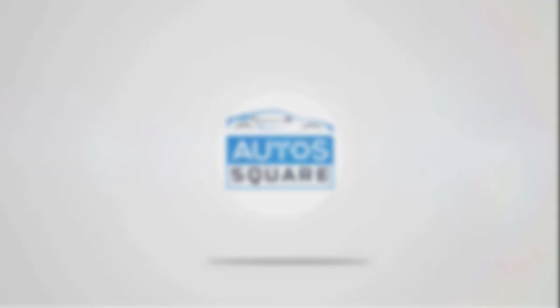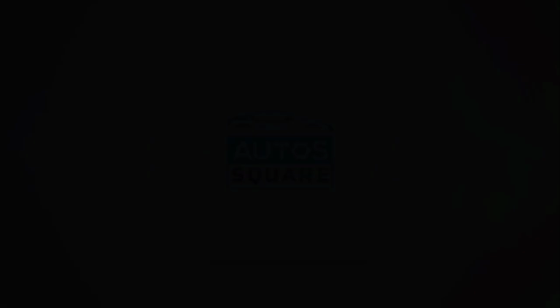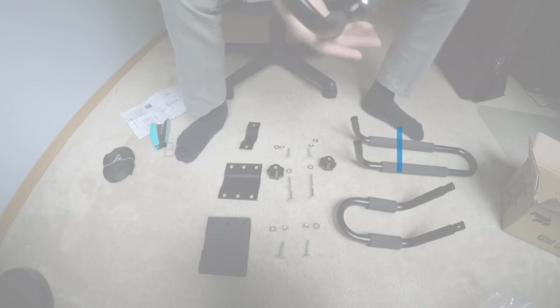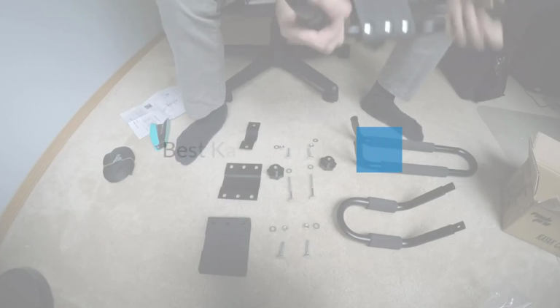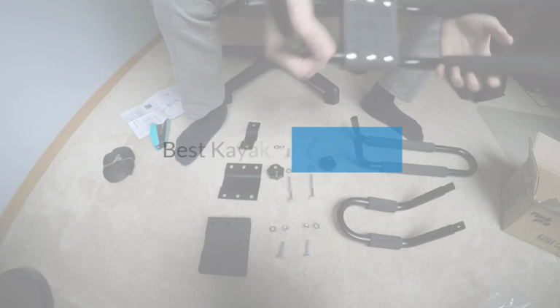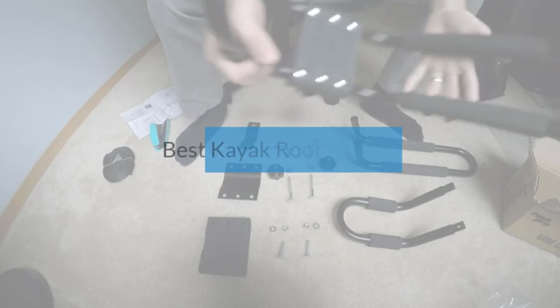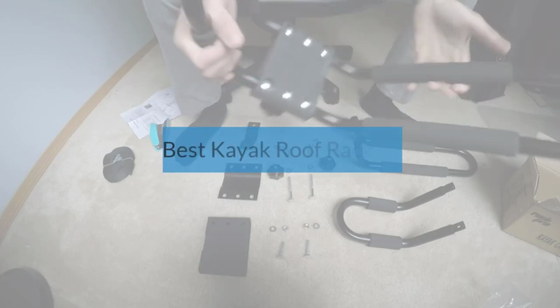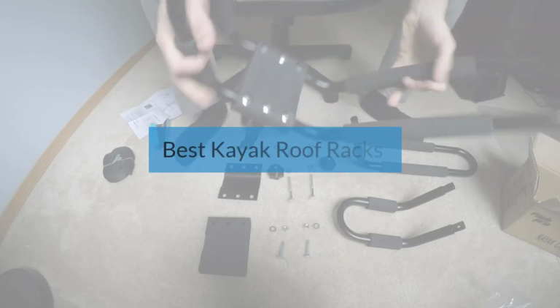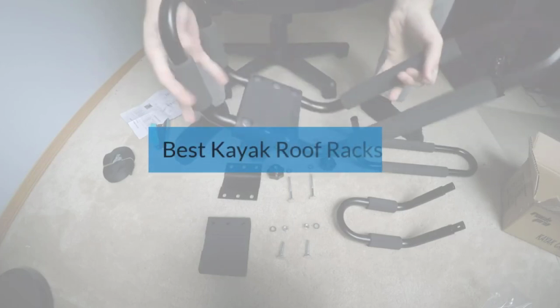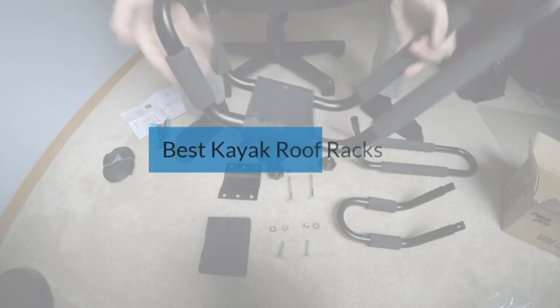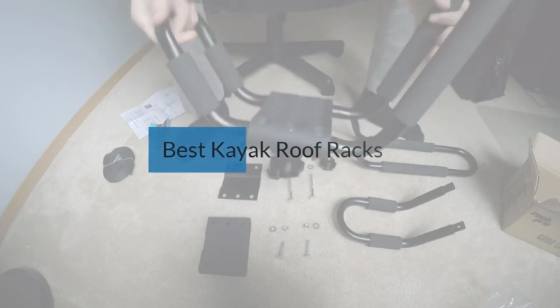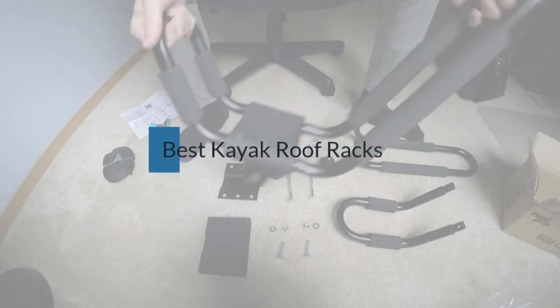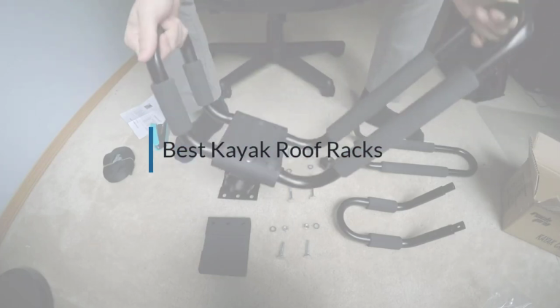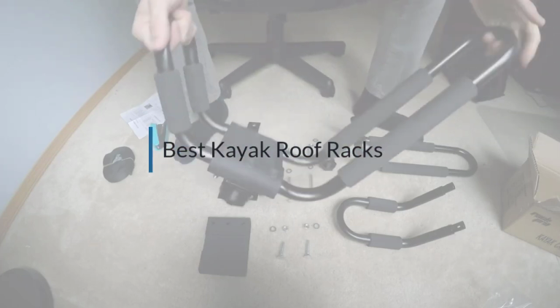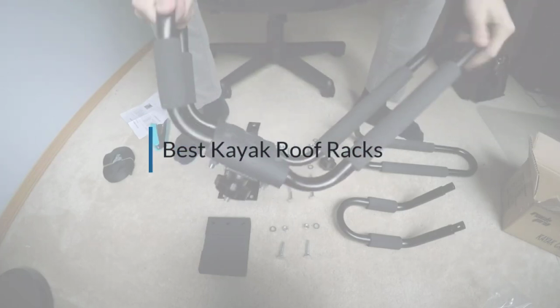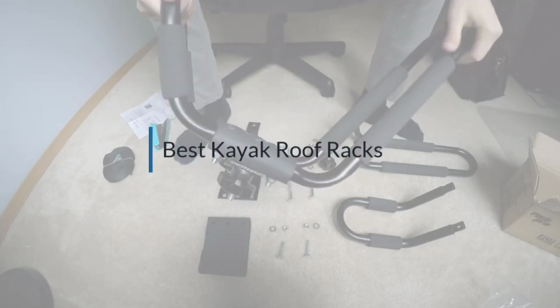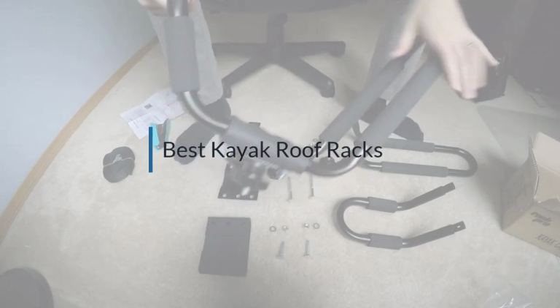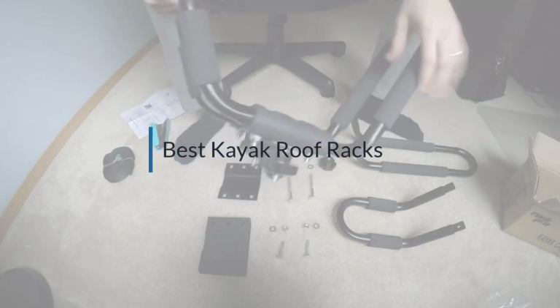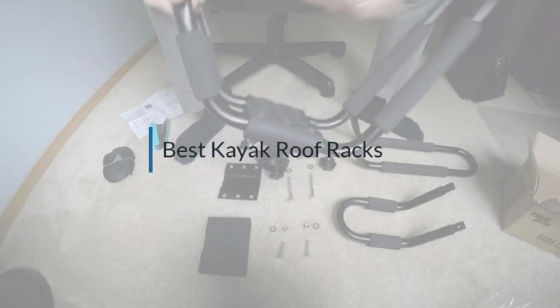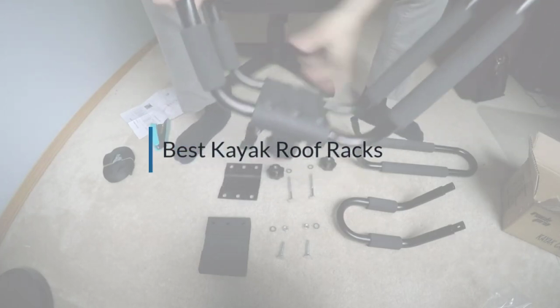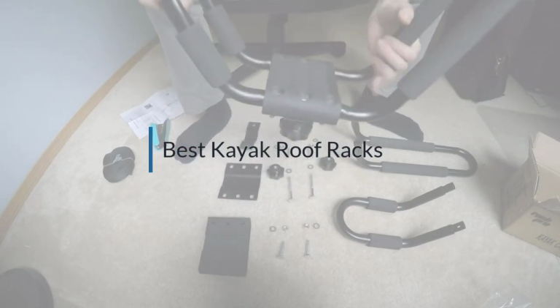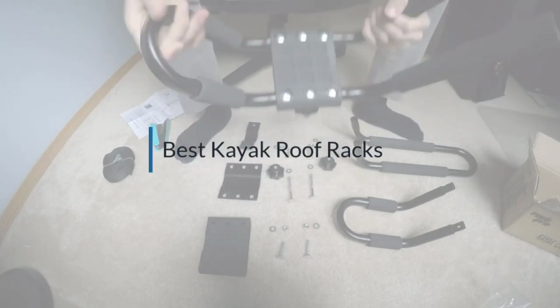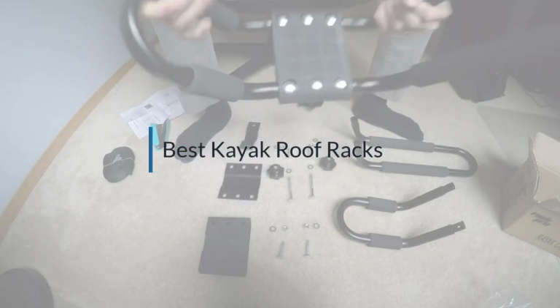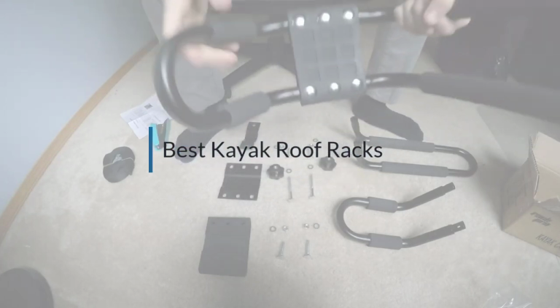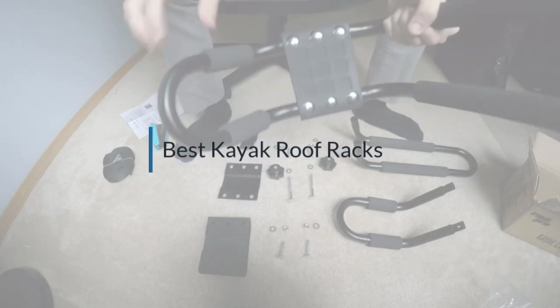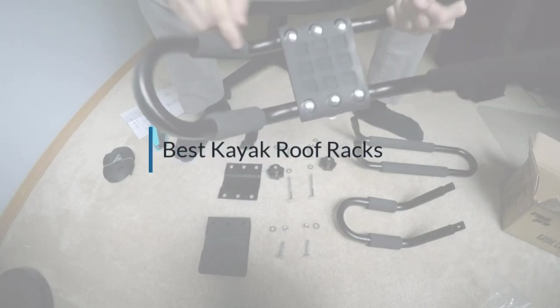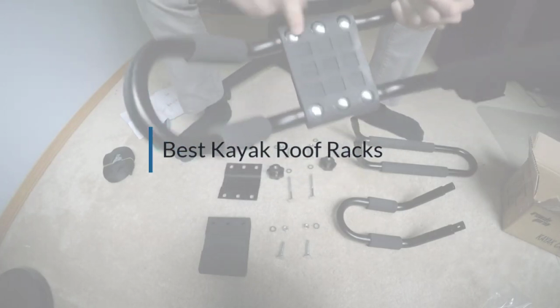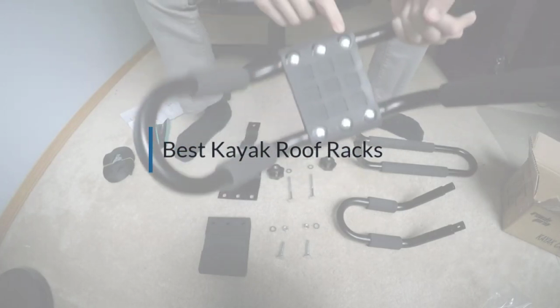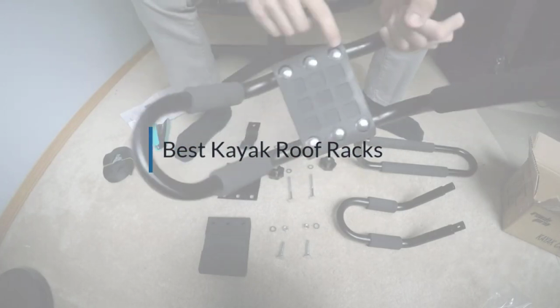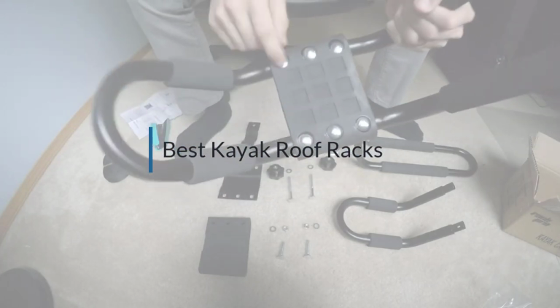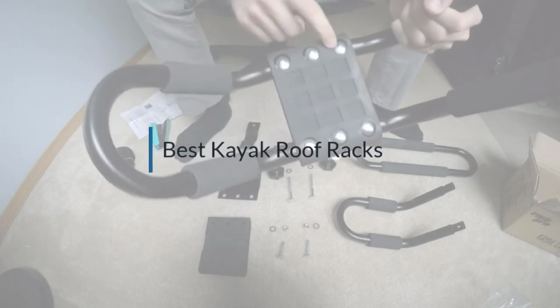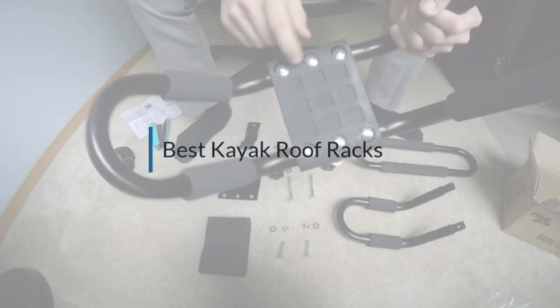If you are looking for the best kayak roof rack, here is a collection you have got to see. Let's get started.